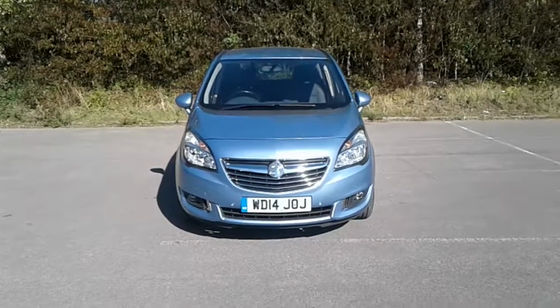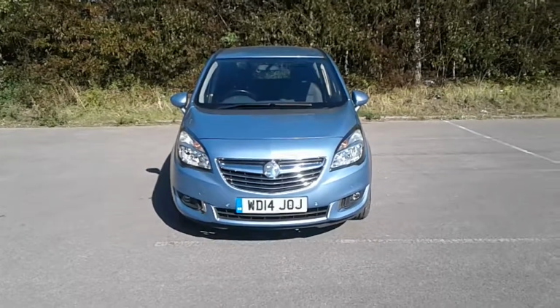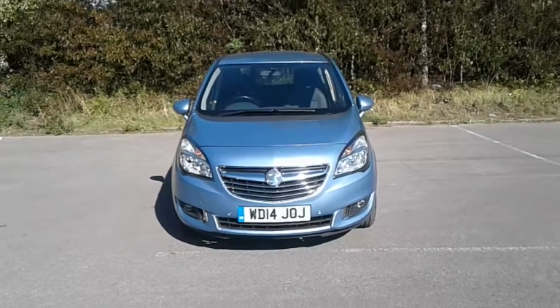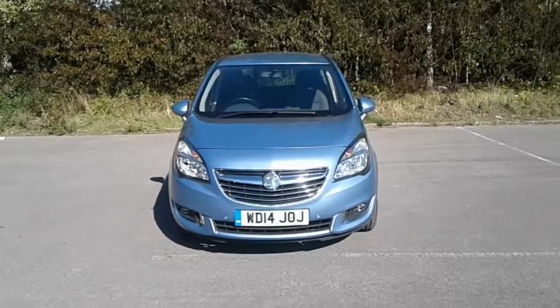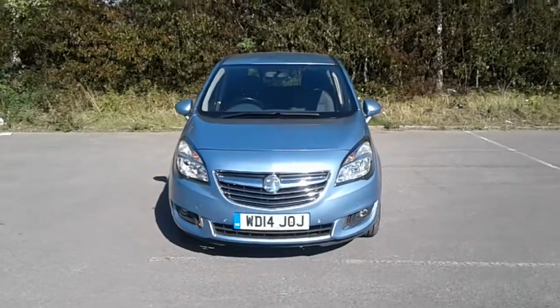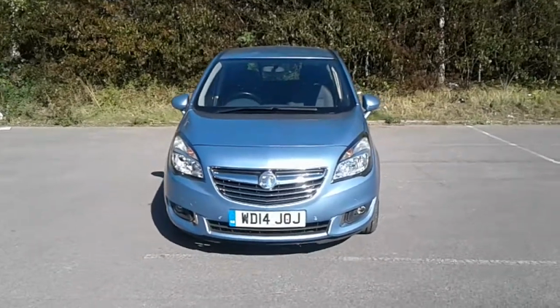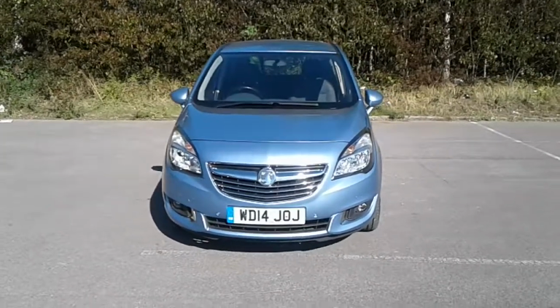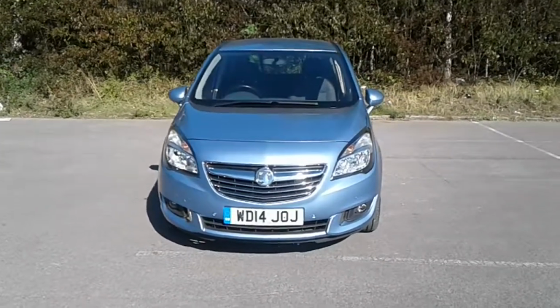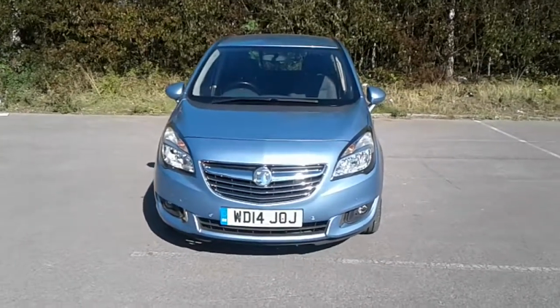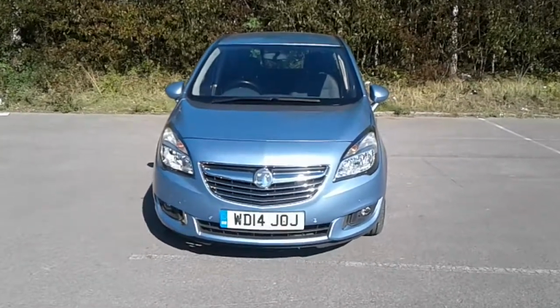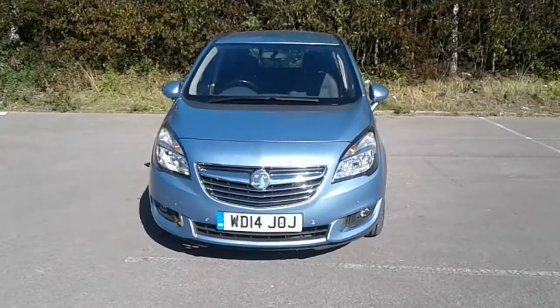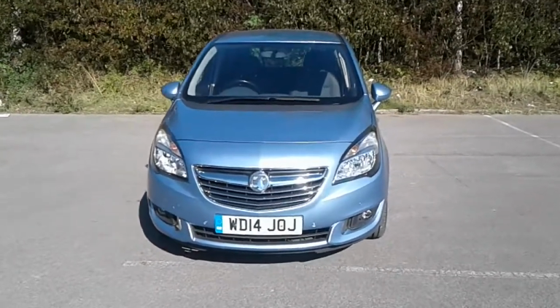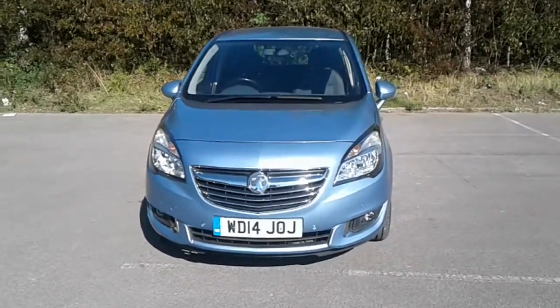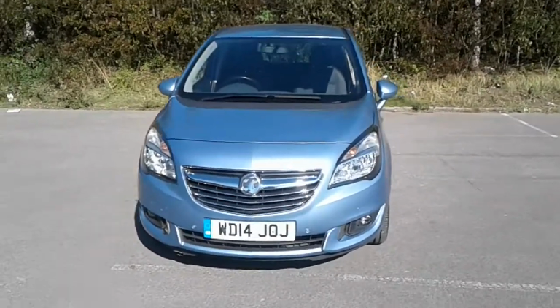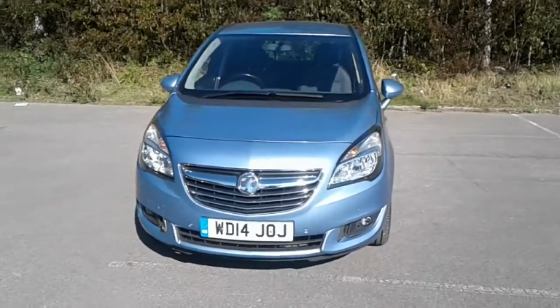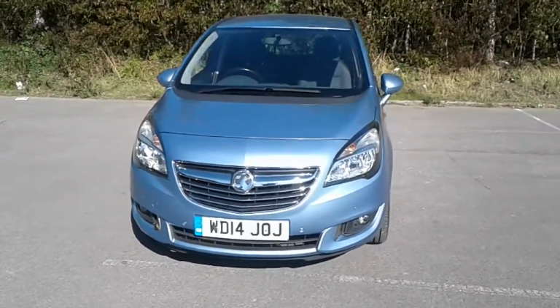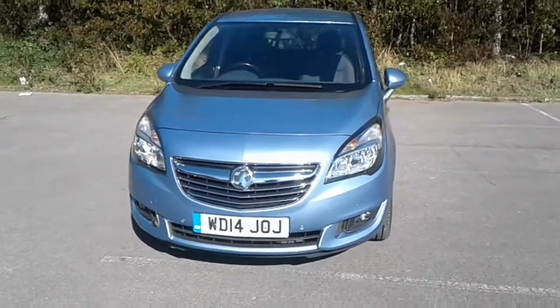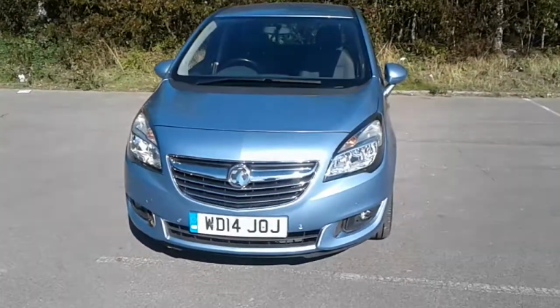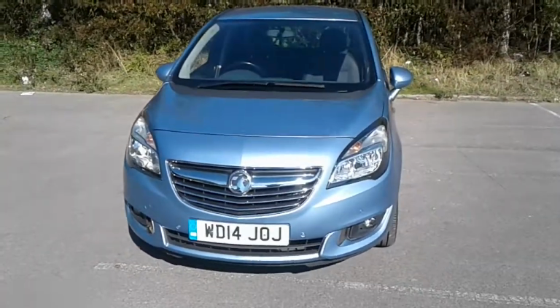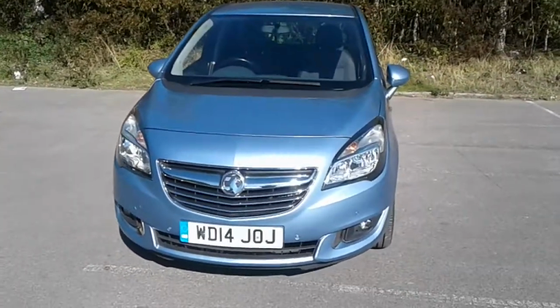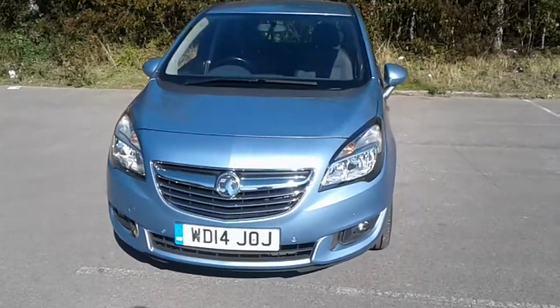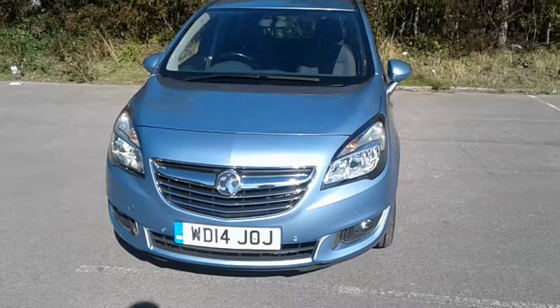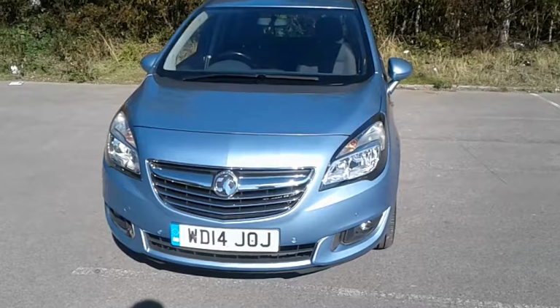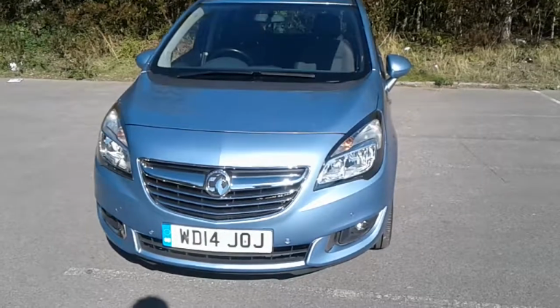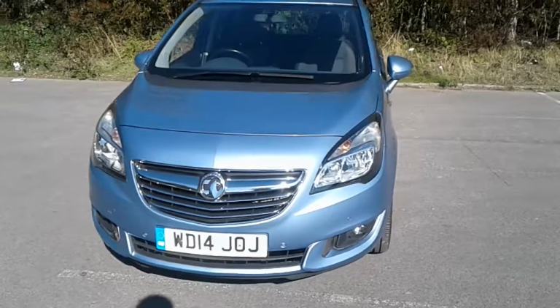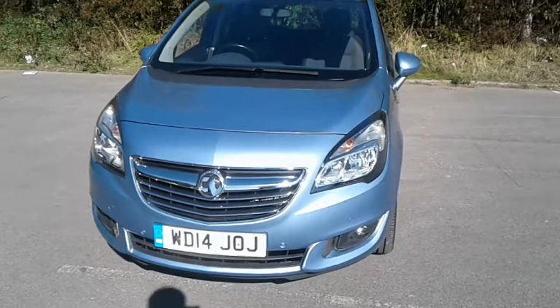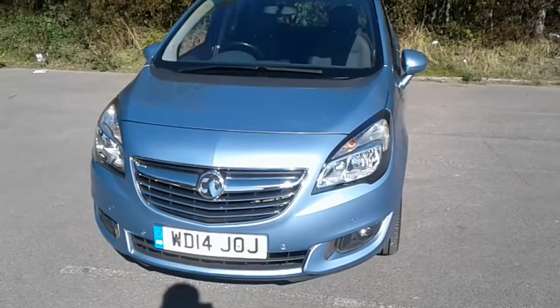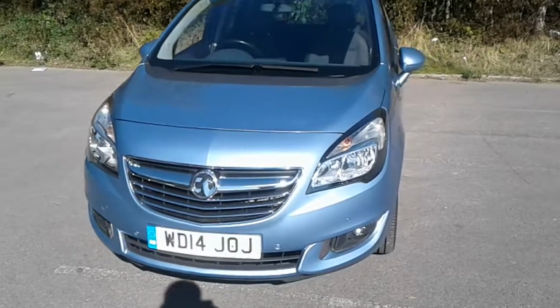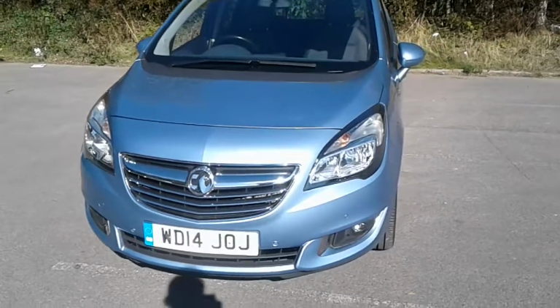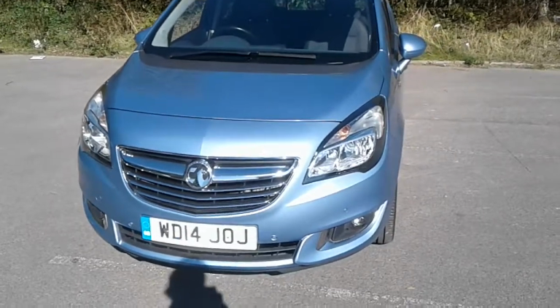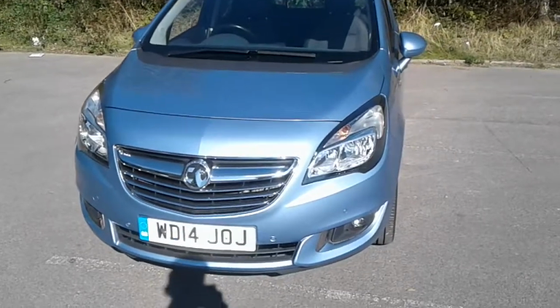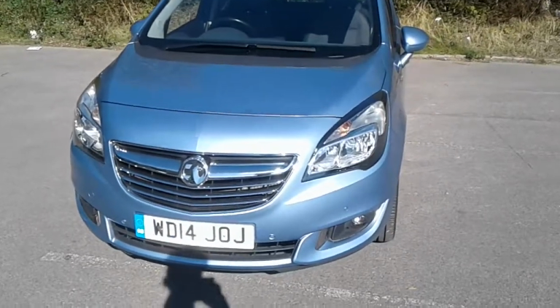Welcome to Vauxhall at Pentagon Lincoln Tritton Road. Here we have a 2014 Vauxhall Meriva.